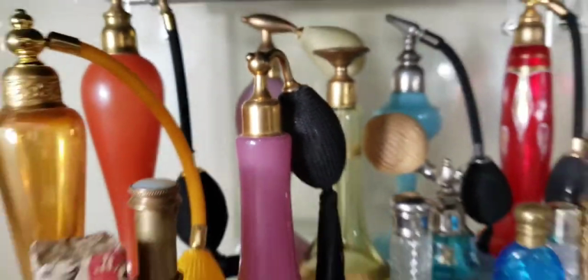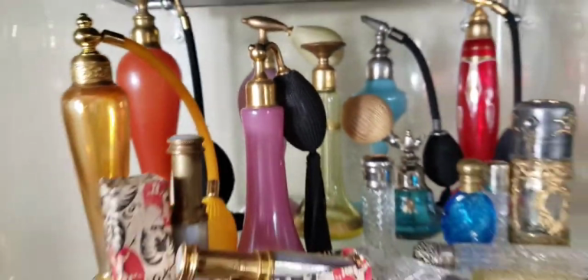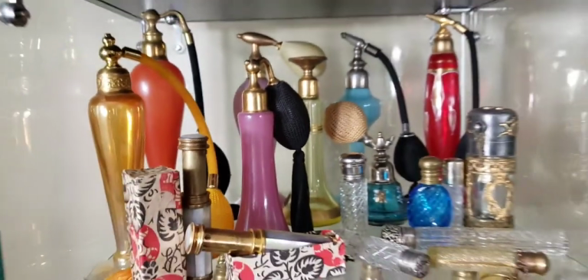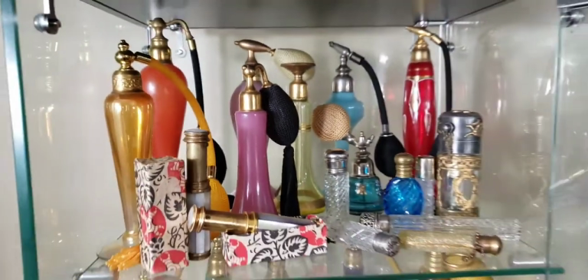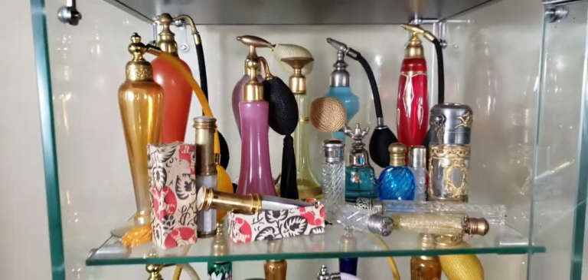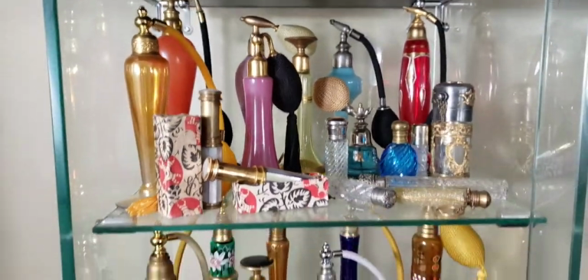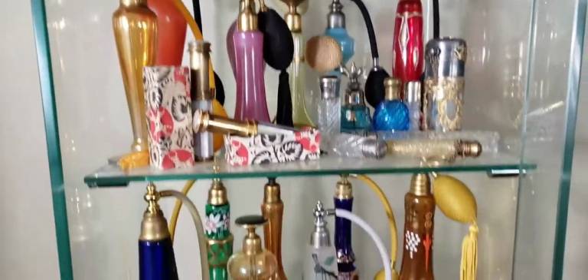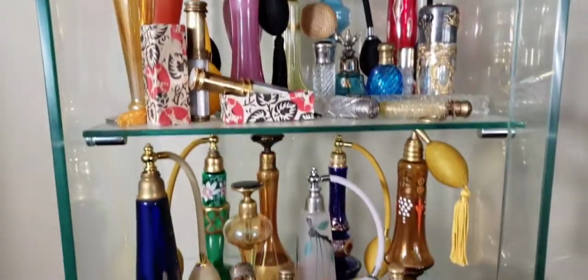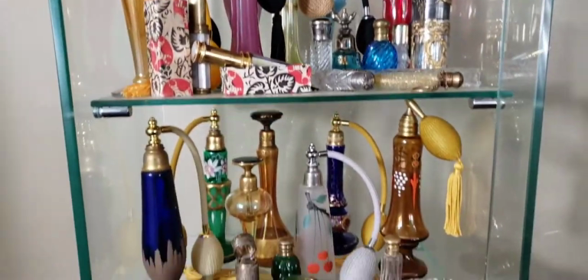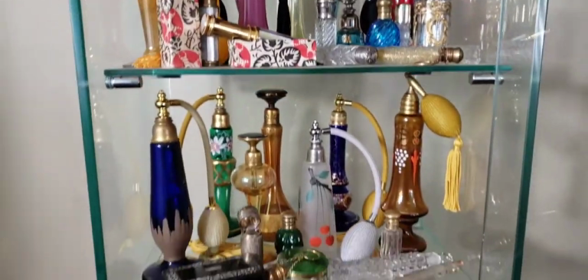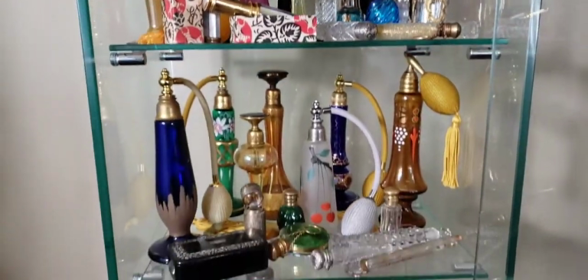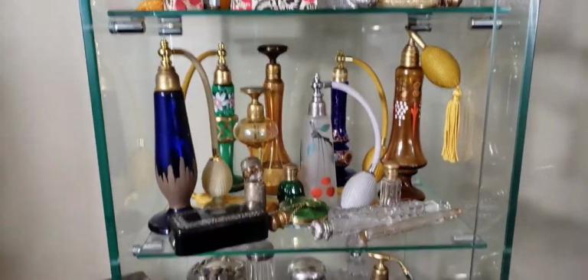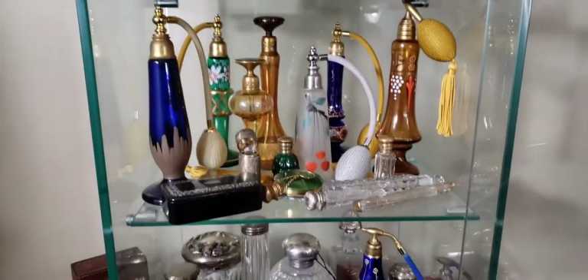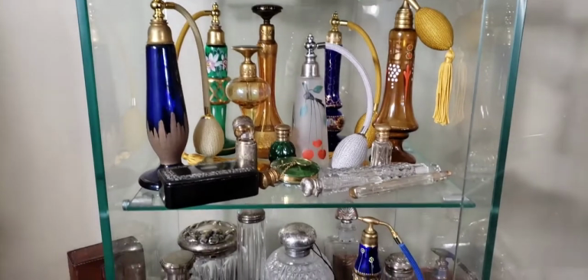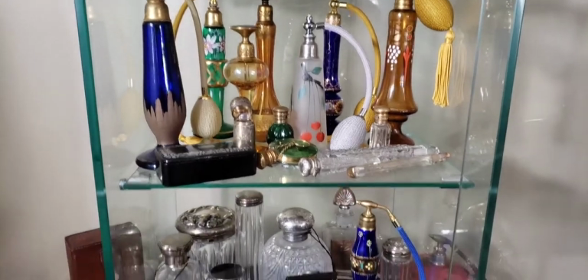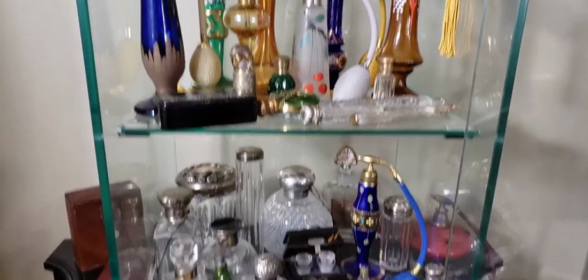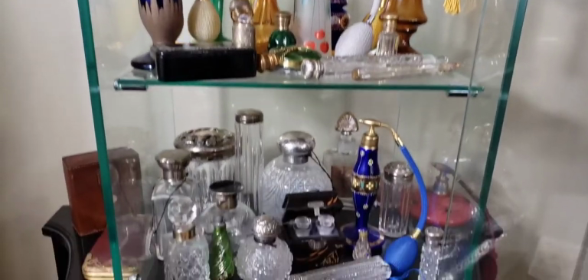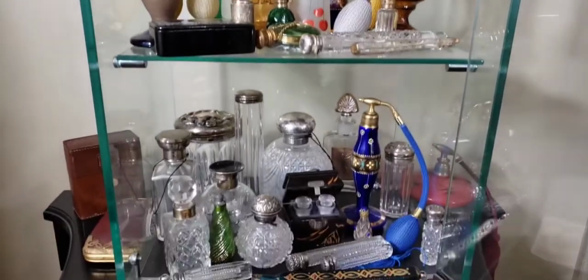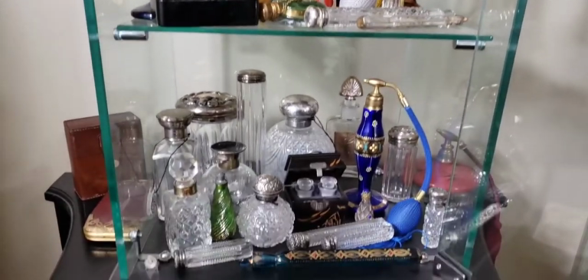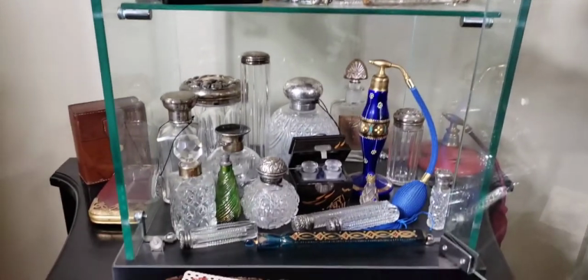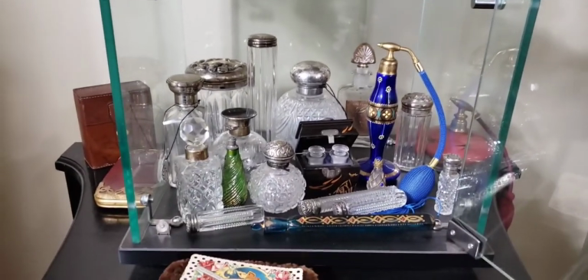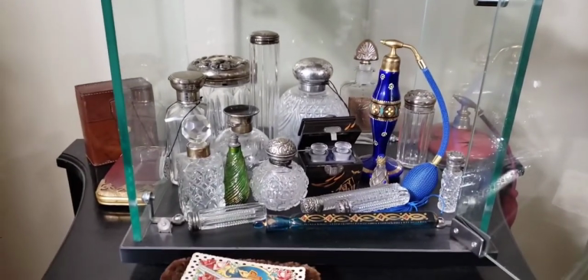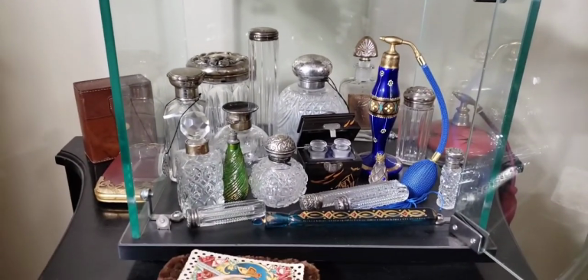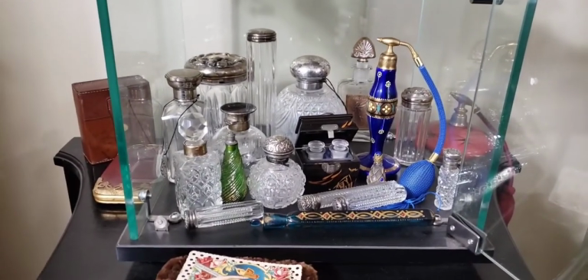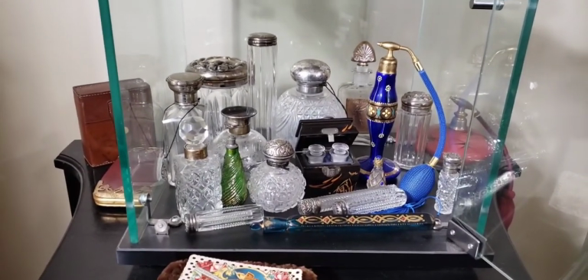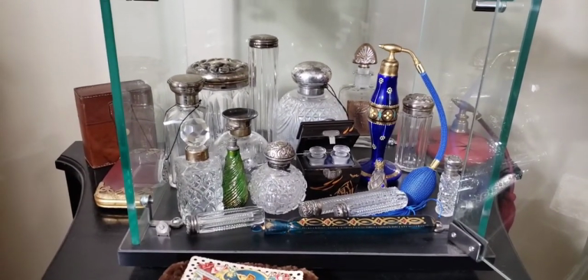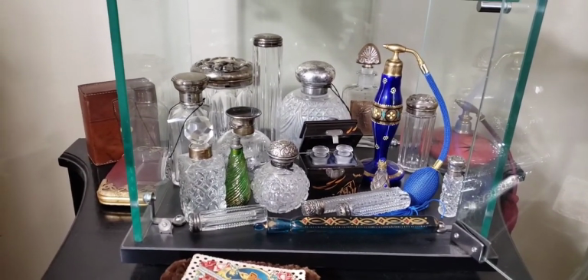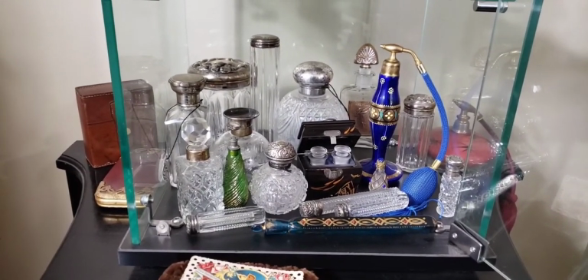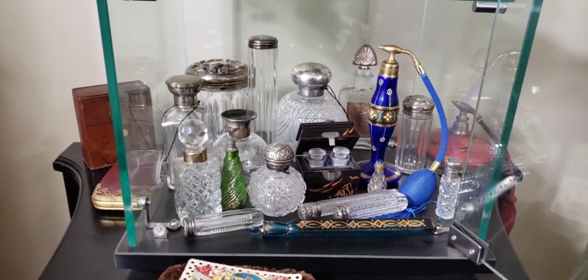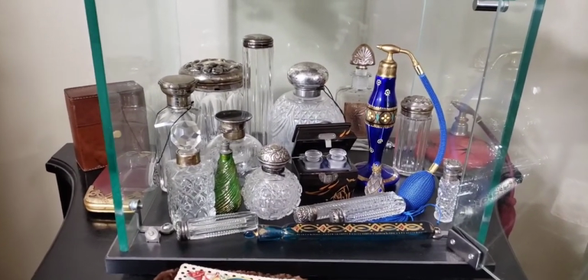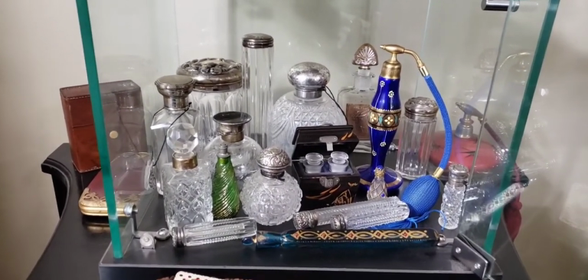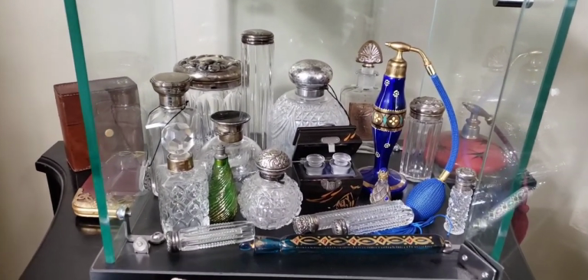All right, so I'm going to continue to show the rest of my bottle collection — let me show you one more set.